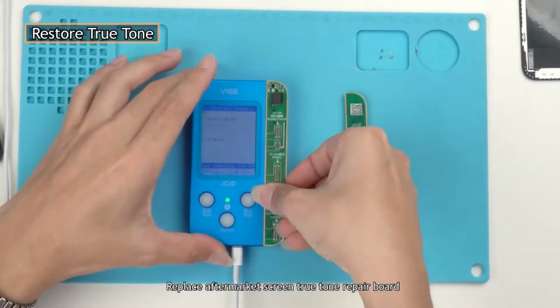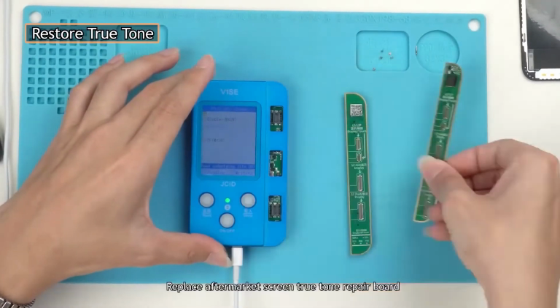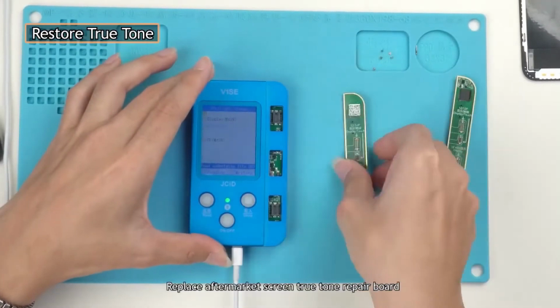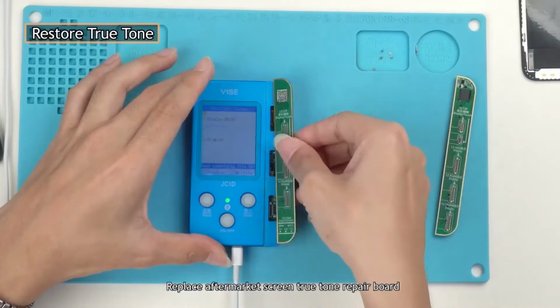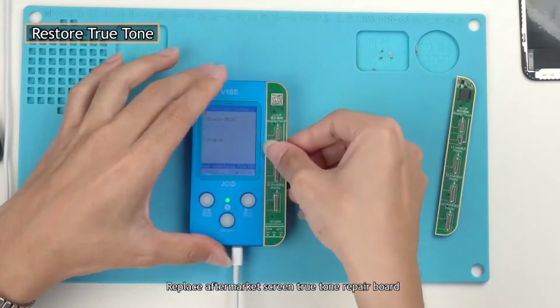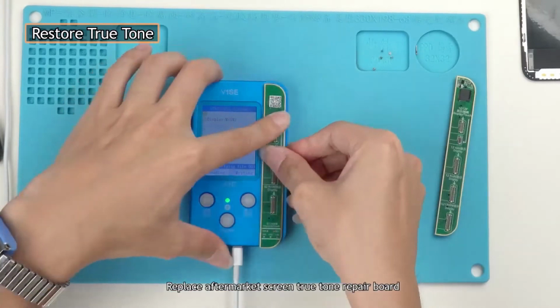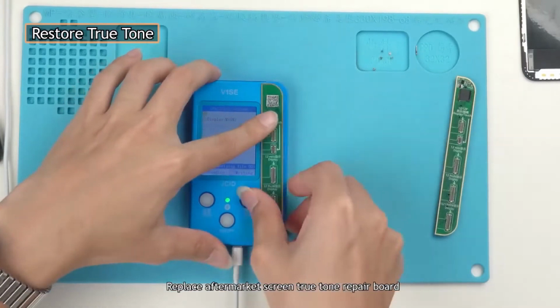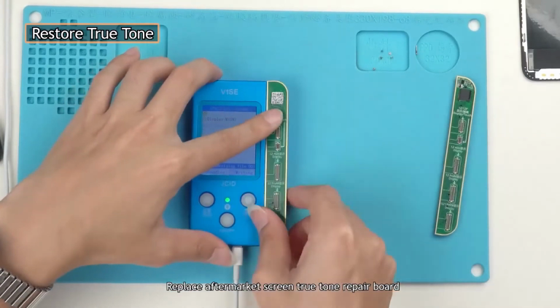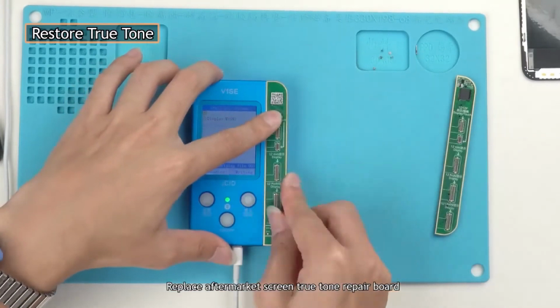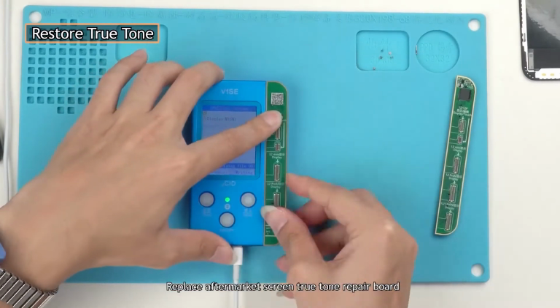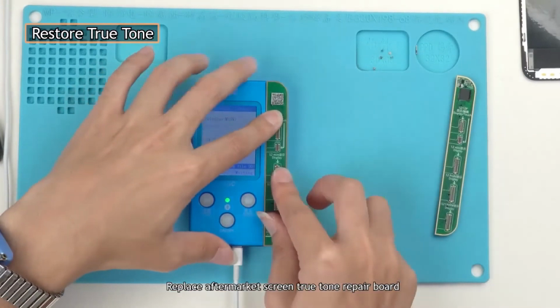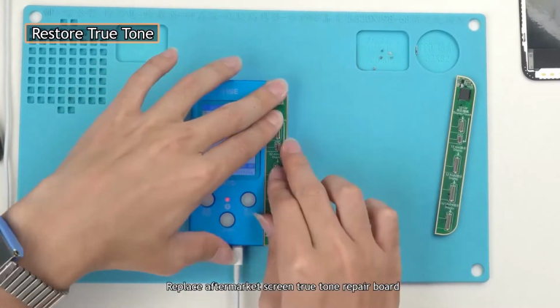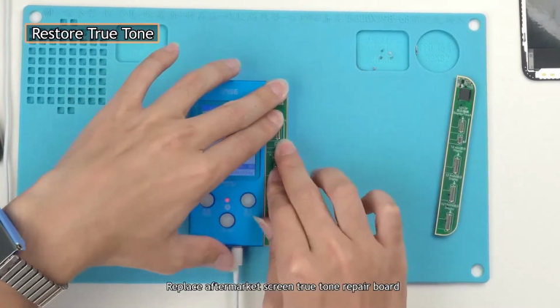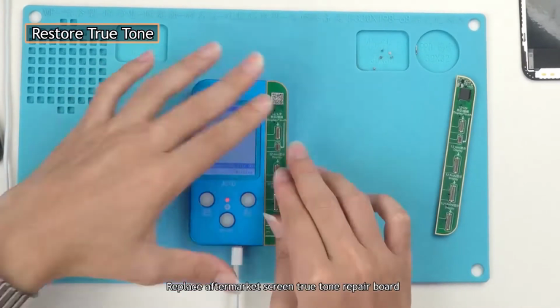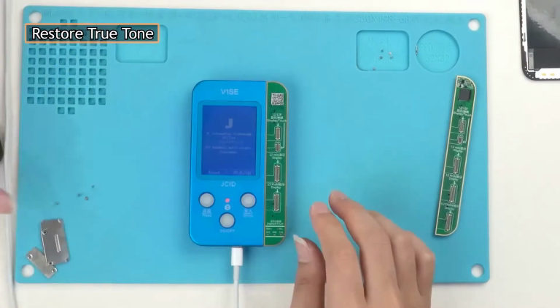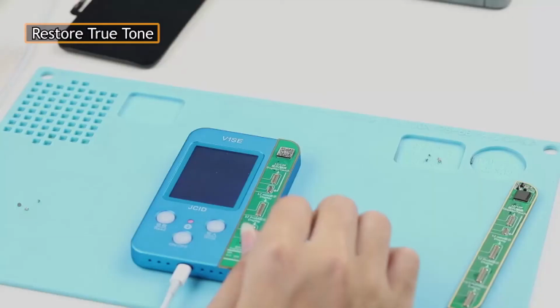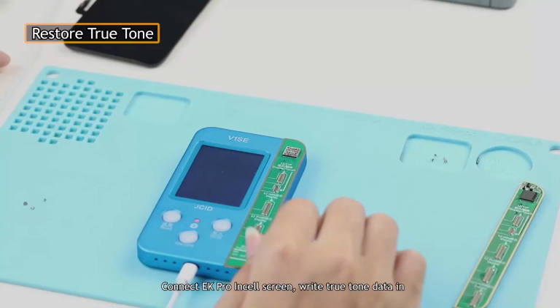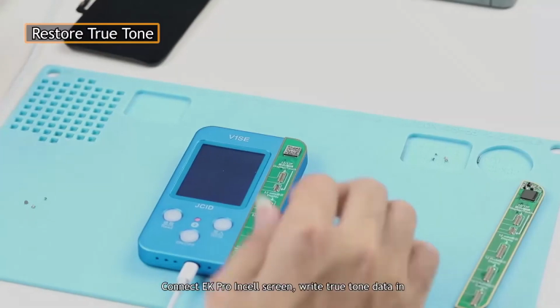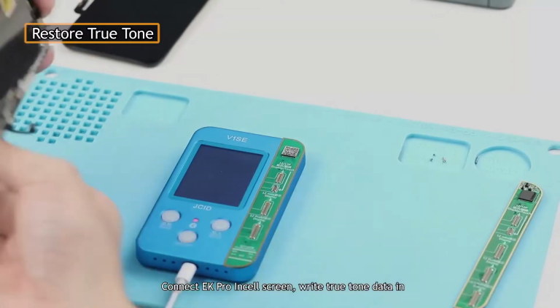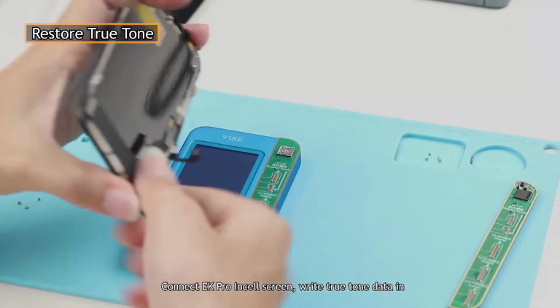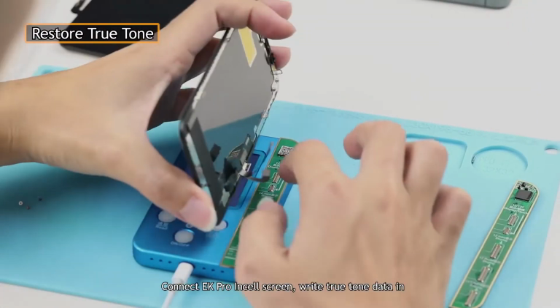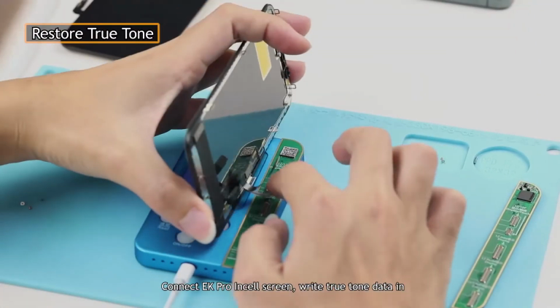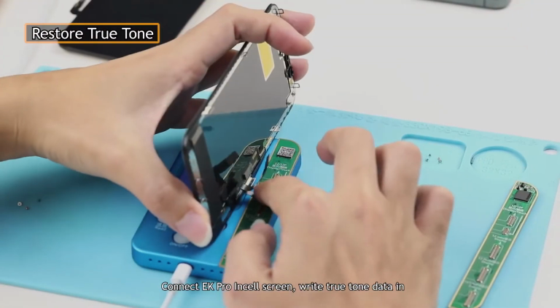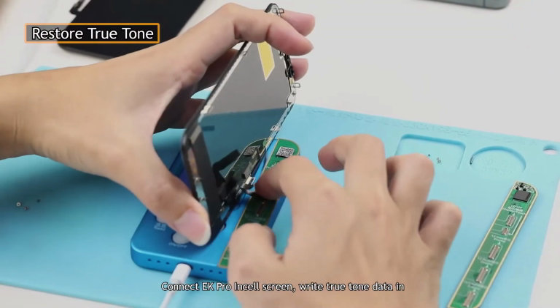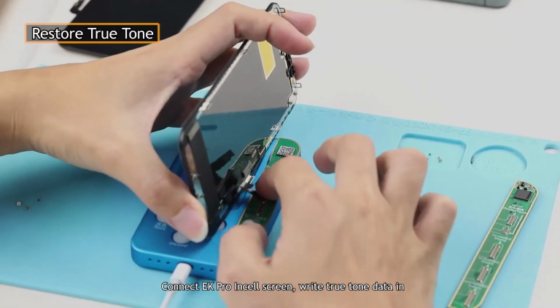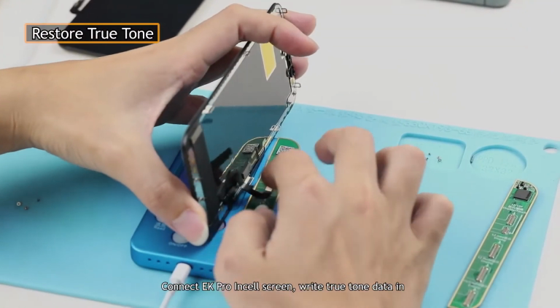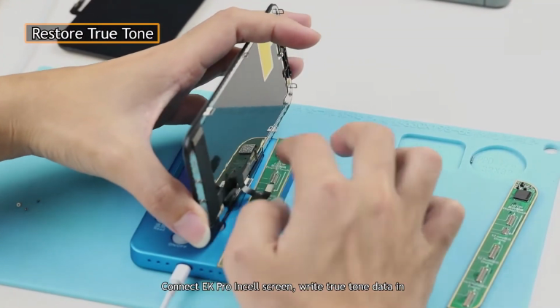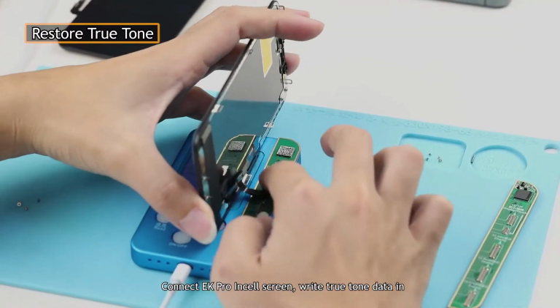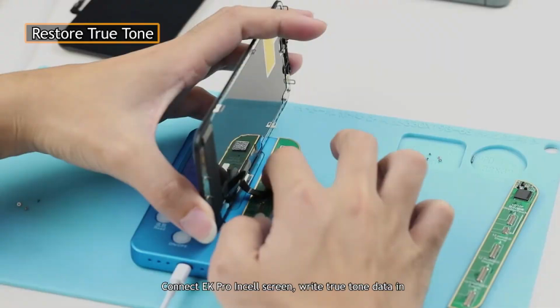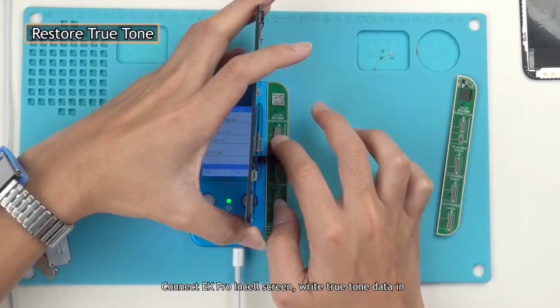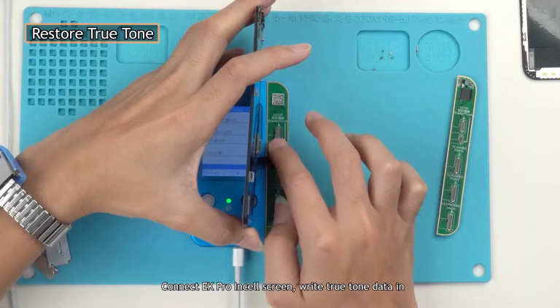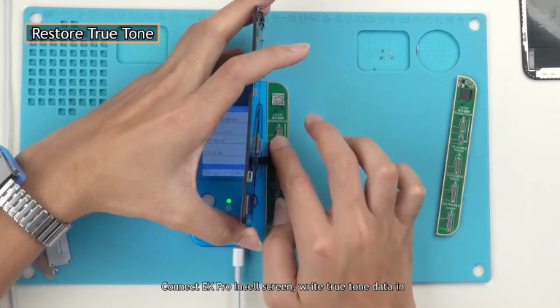Replace with the aftermarket screen True Tone repair board. Connect the EK Pro insole screen and write the True Tone data in.